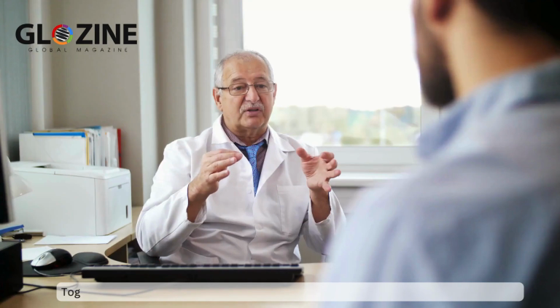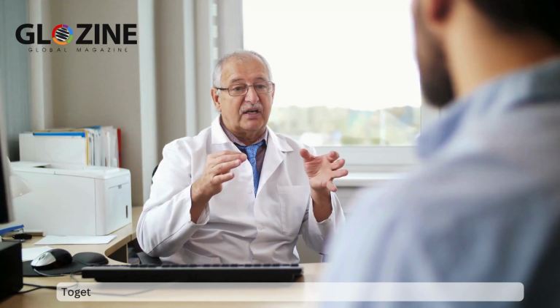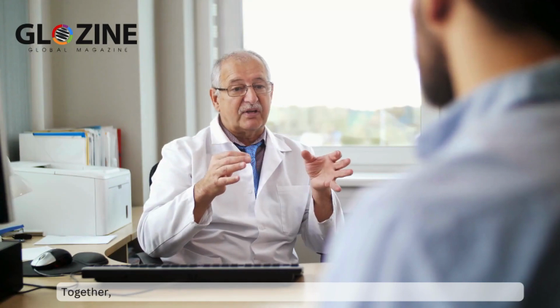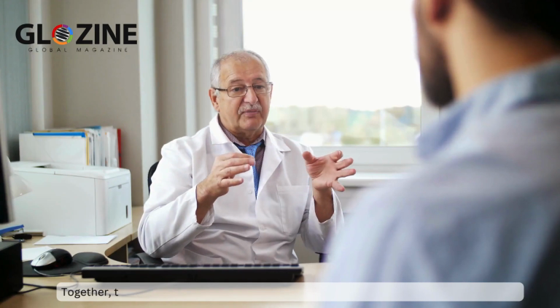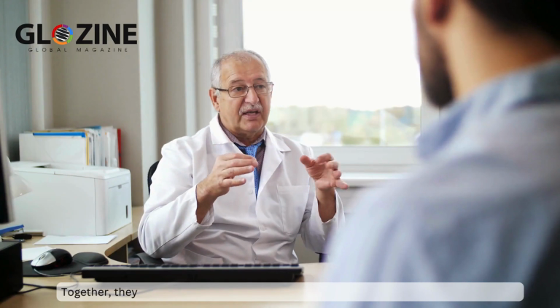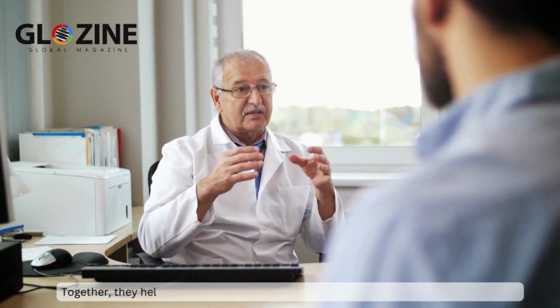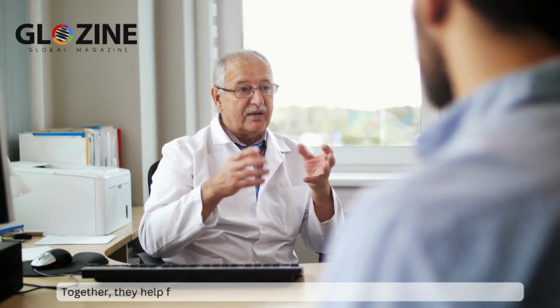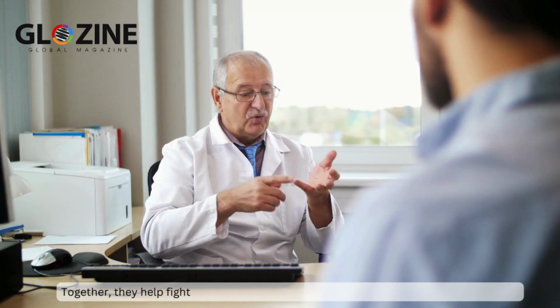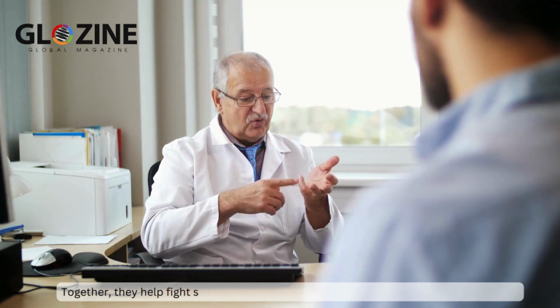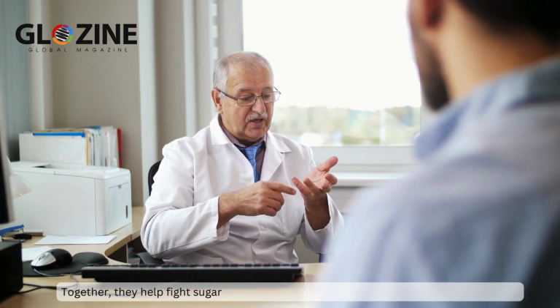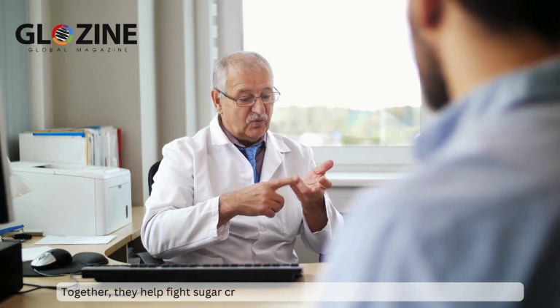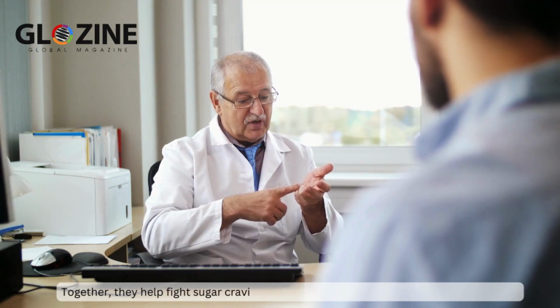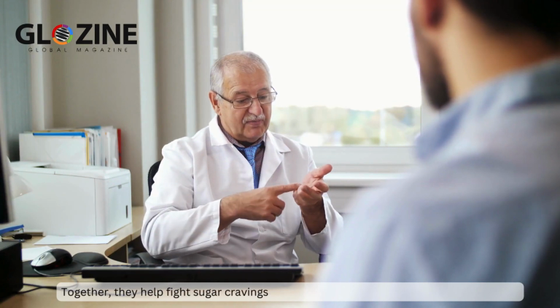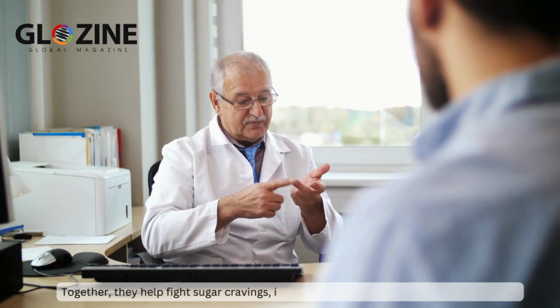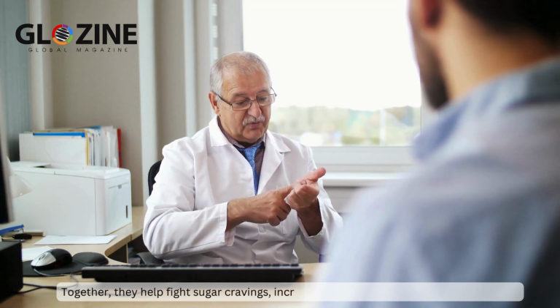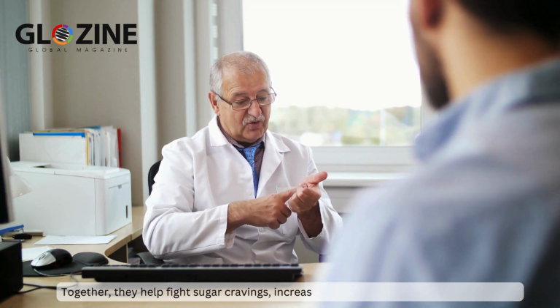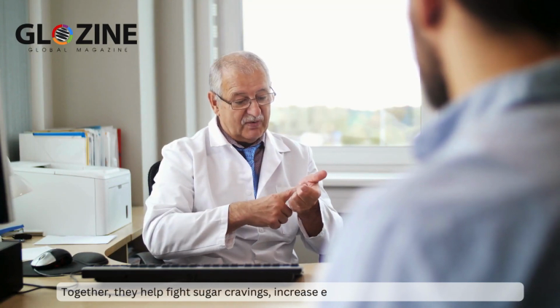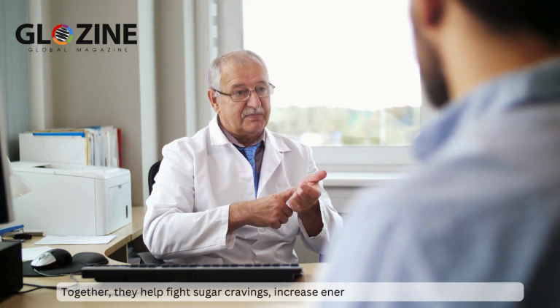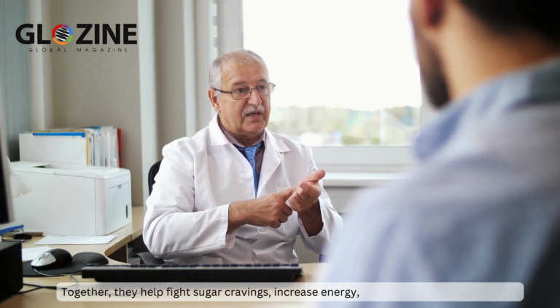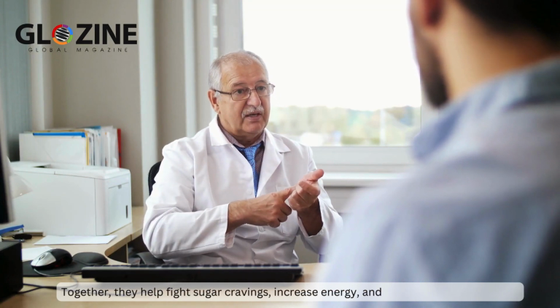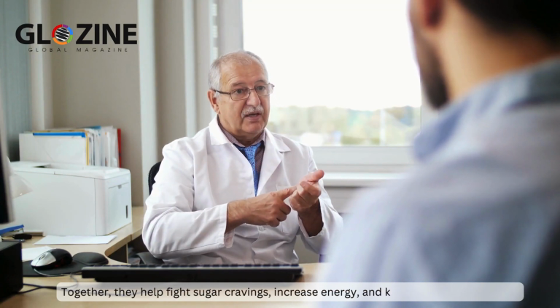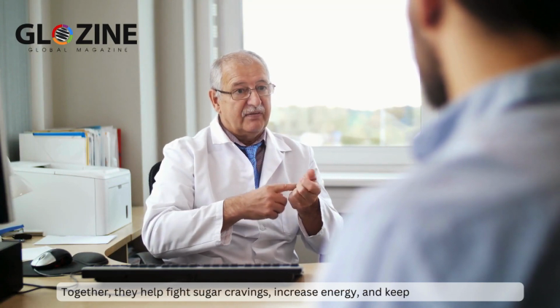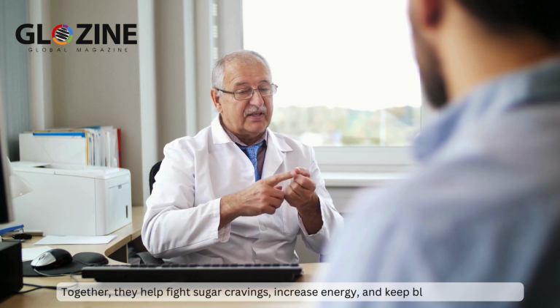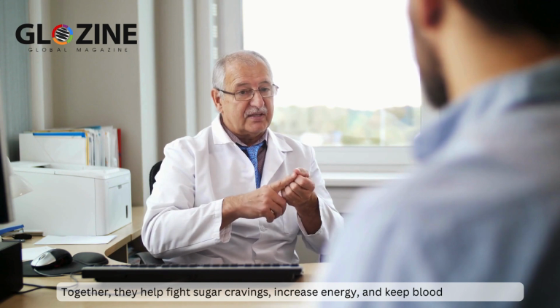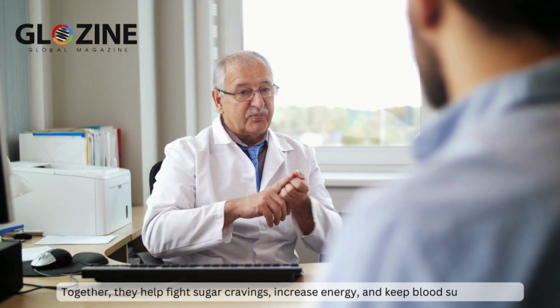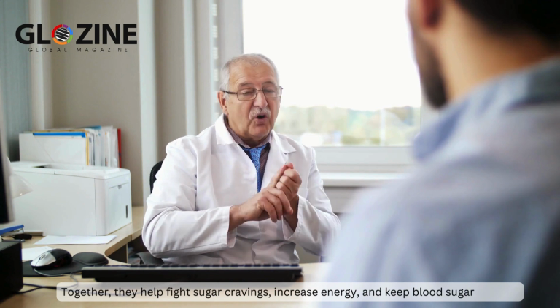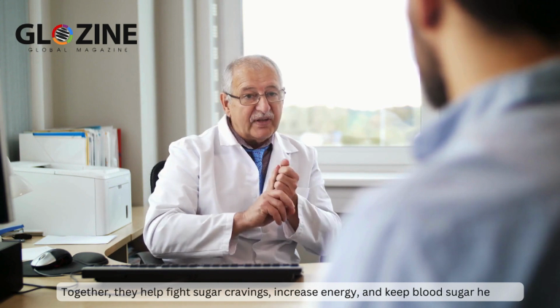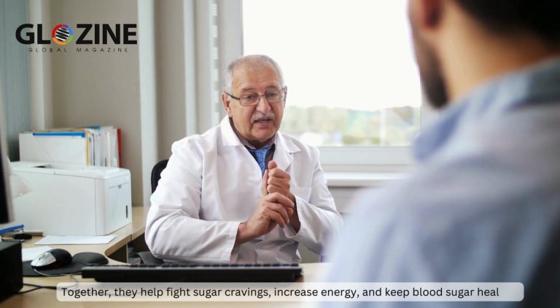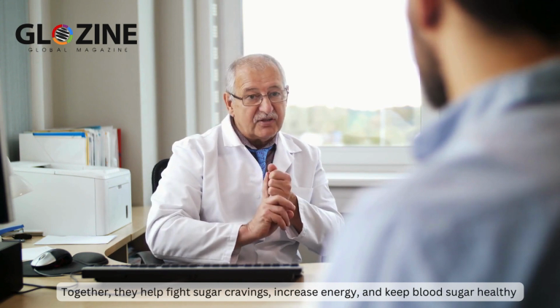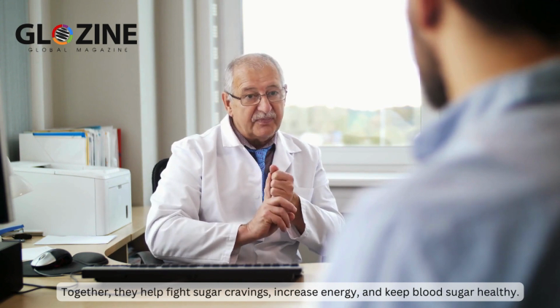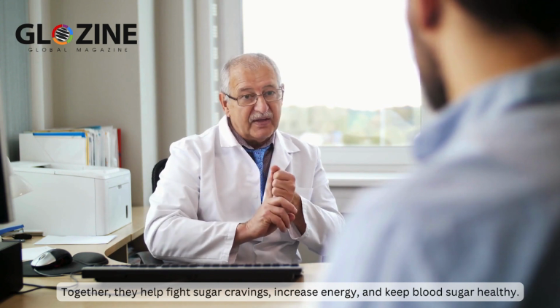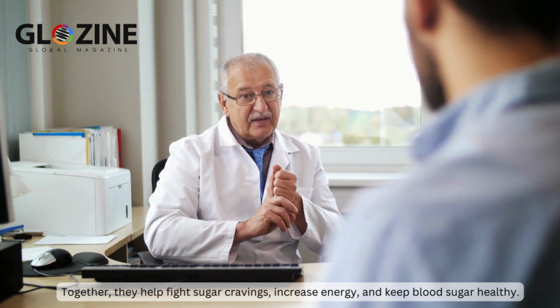Together, they help fight sugar cravings, increase energy, and keep blood sugar healthy.